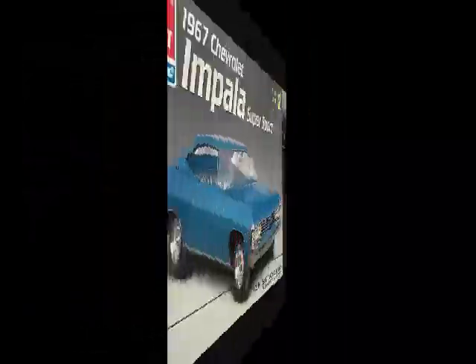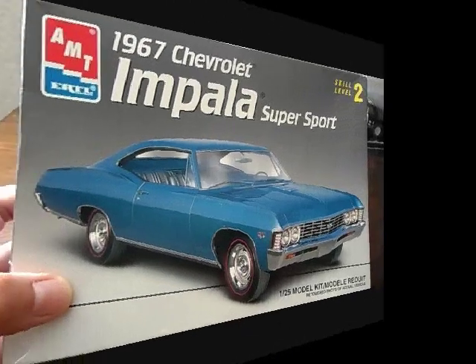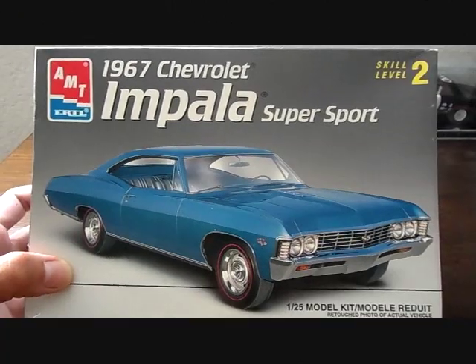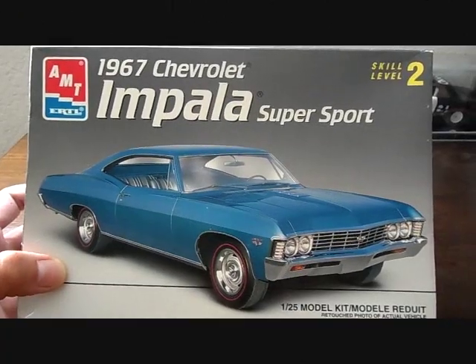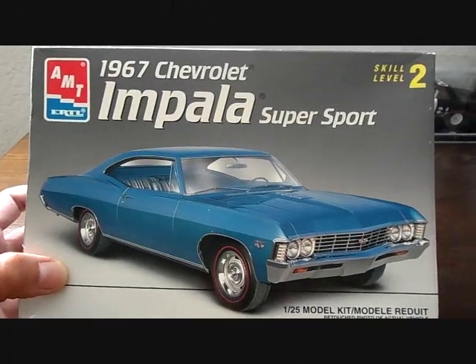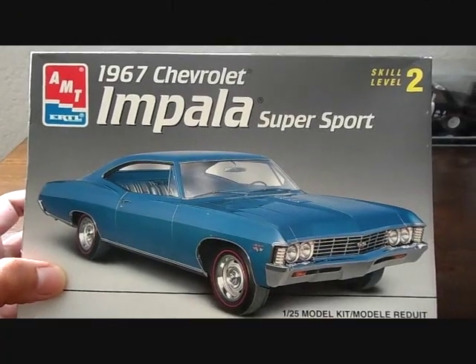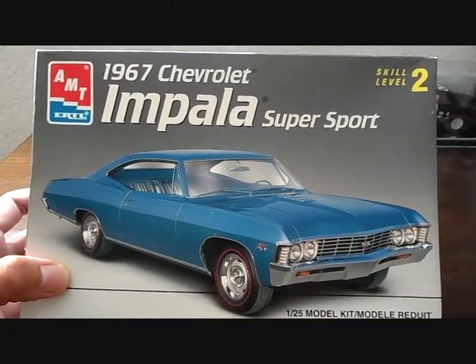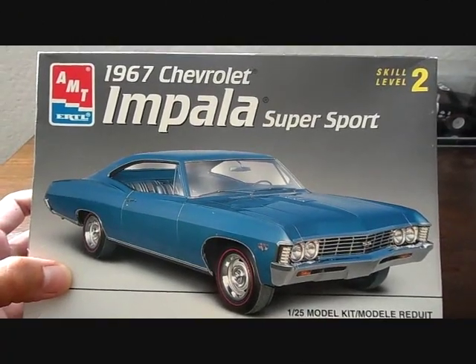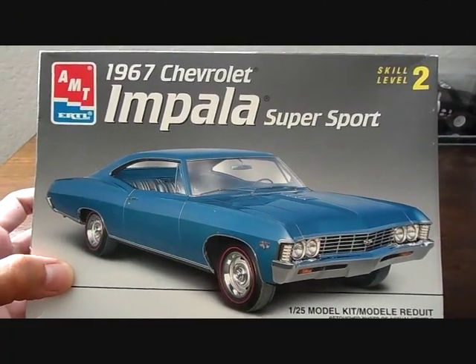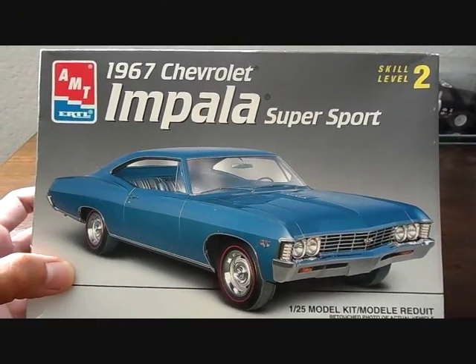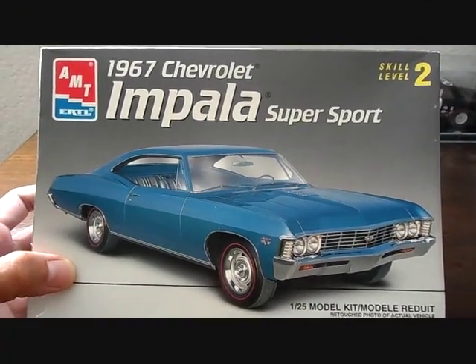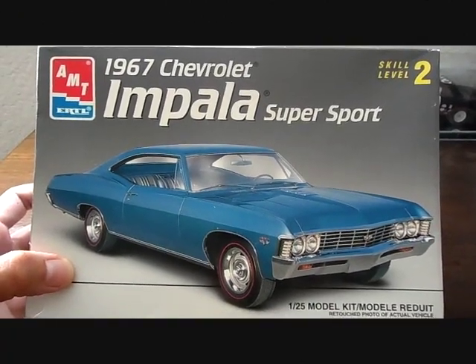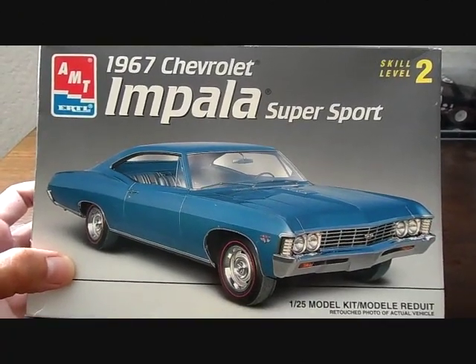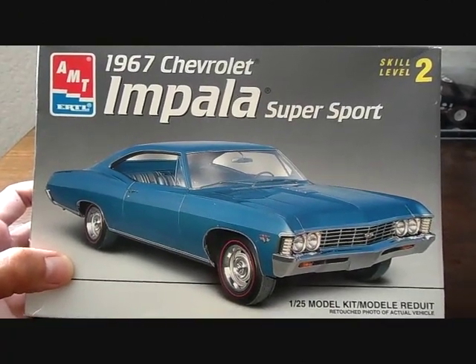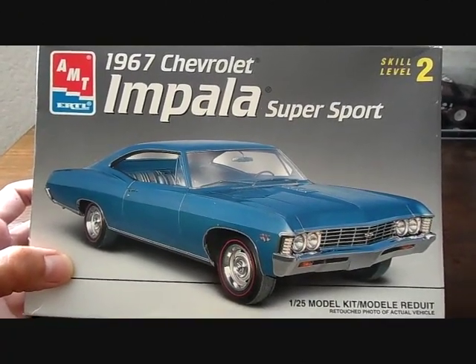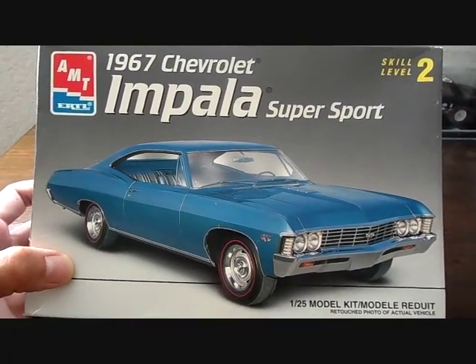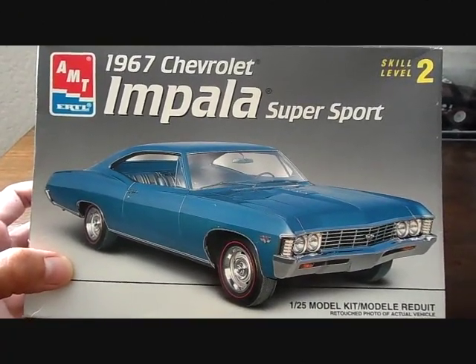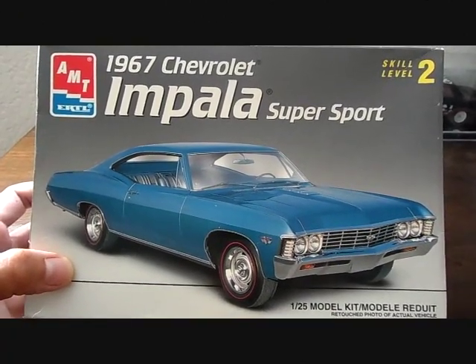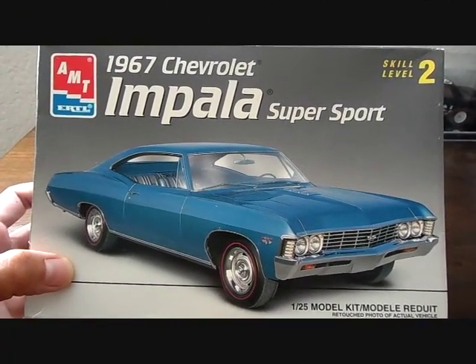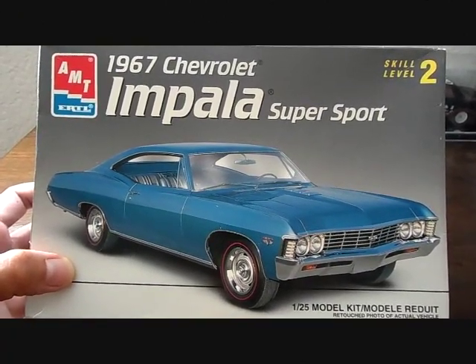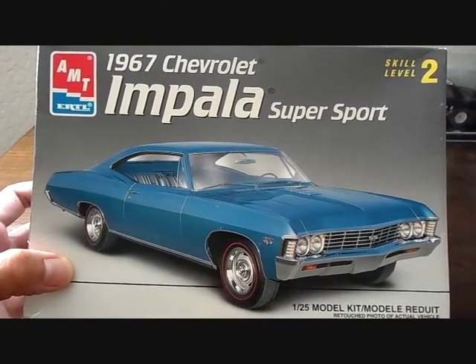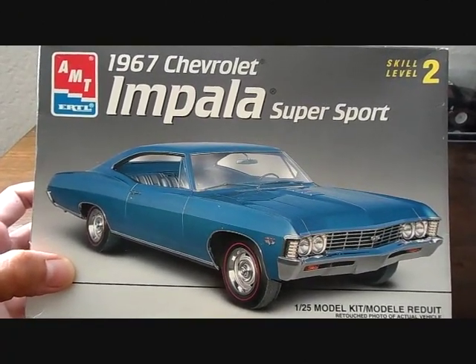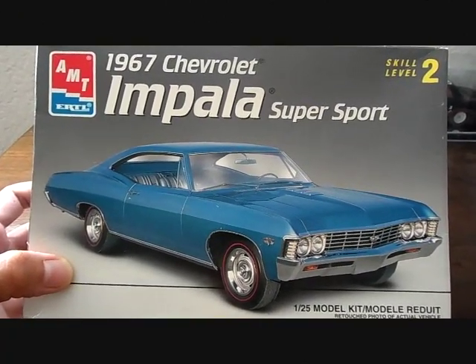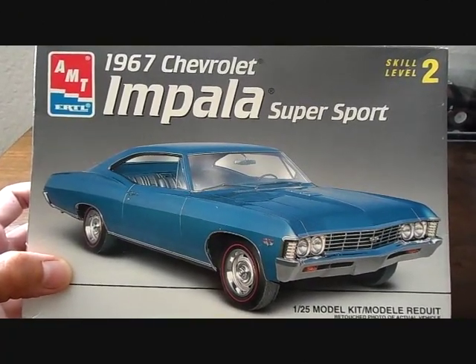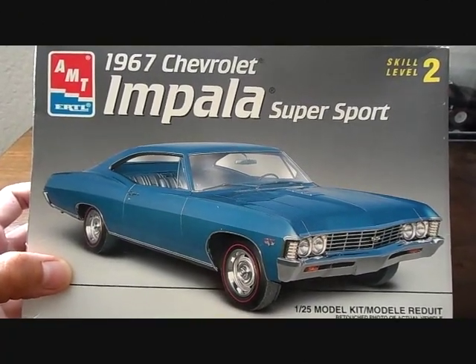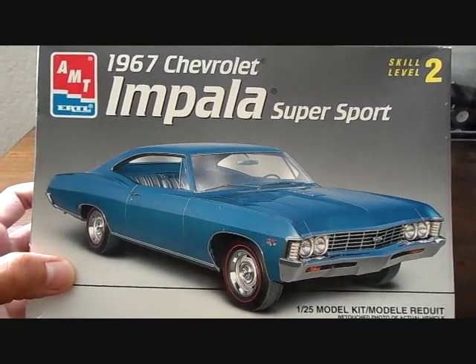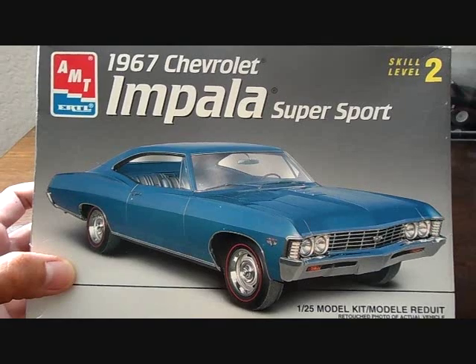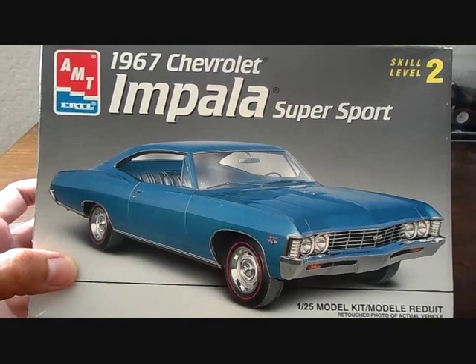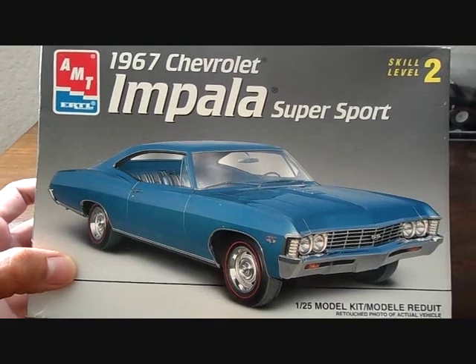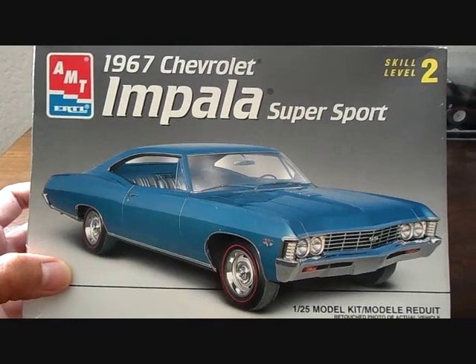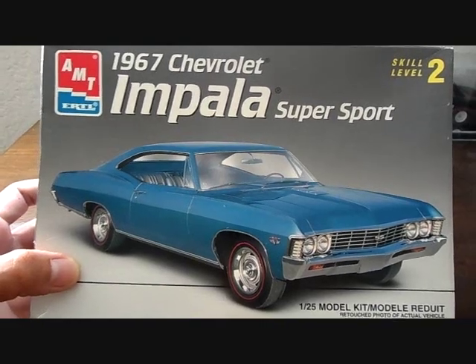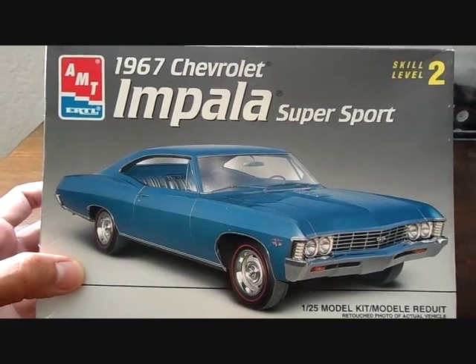What's good everybody, it's your boy Chas Customs, custom model cars. A big shout out to everybody out there - much props, thank you all for your comments, appreciate it very much.